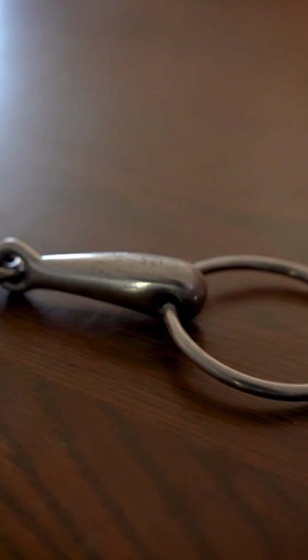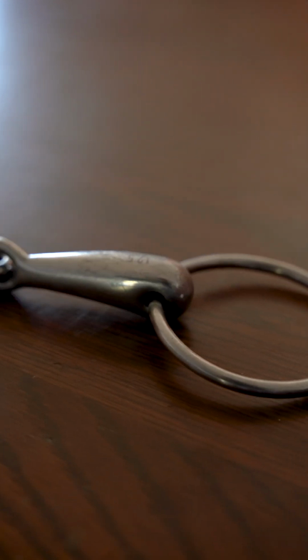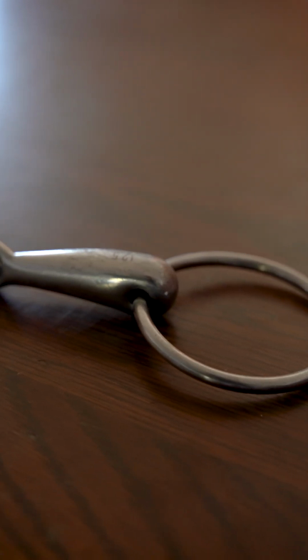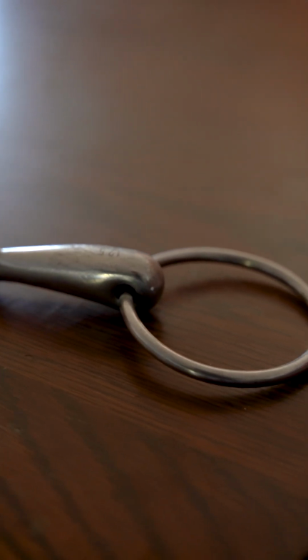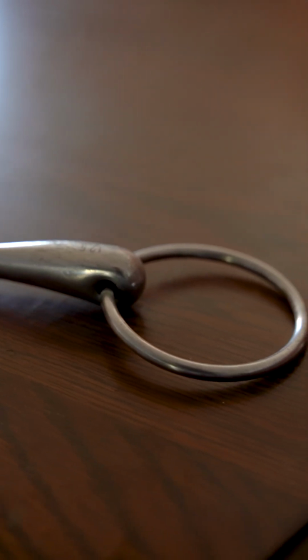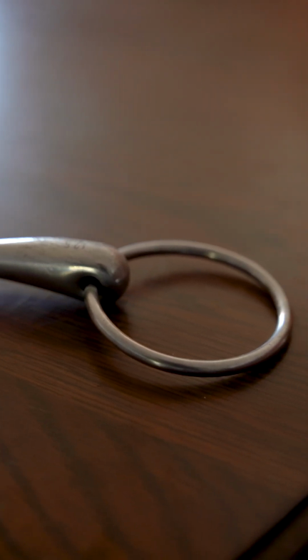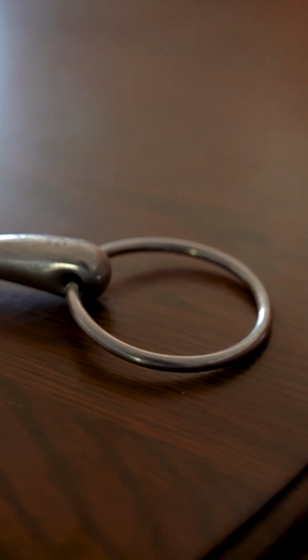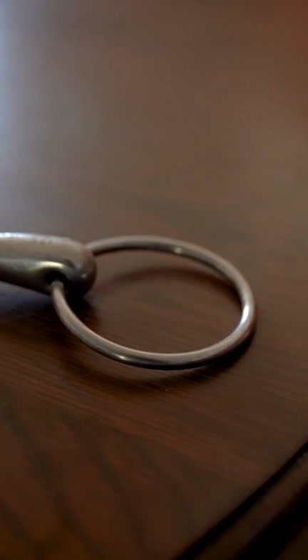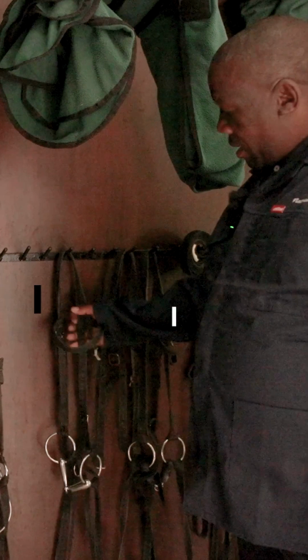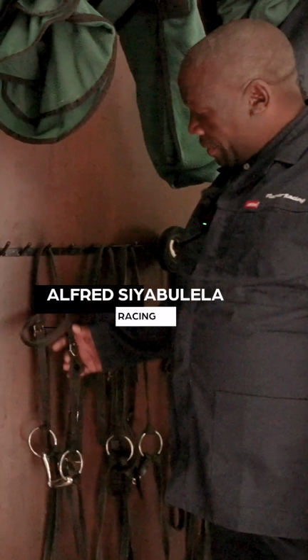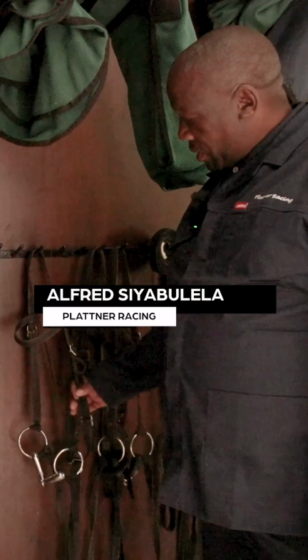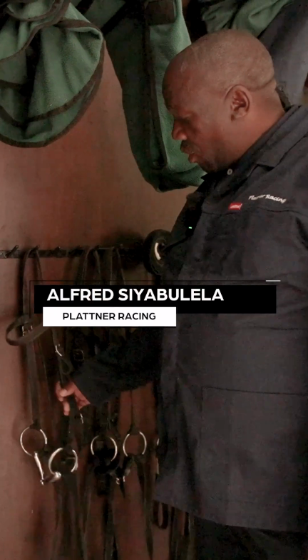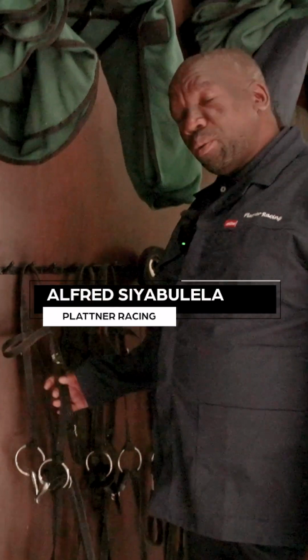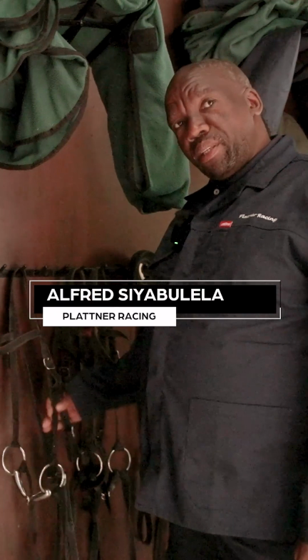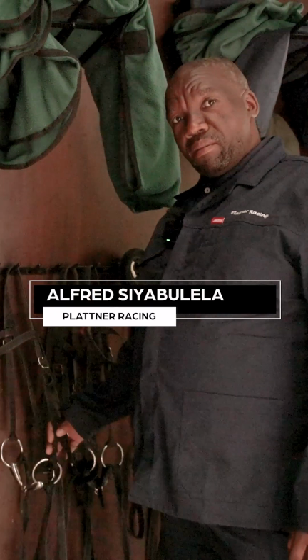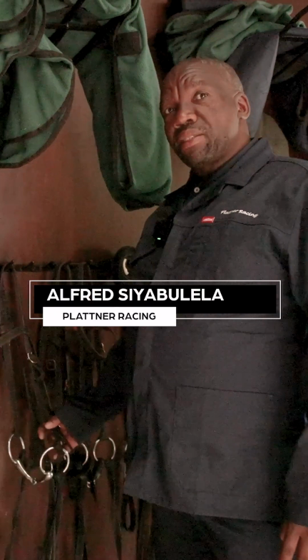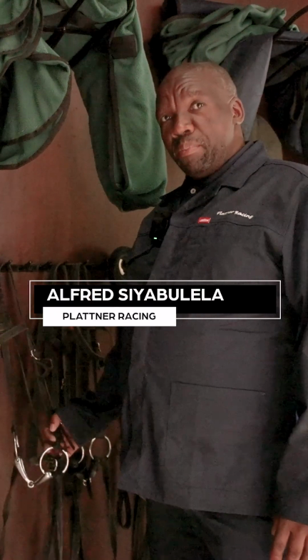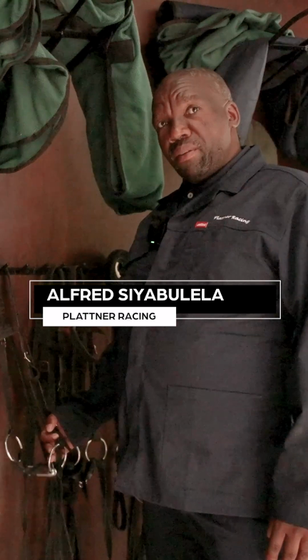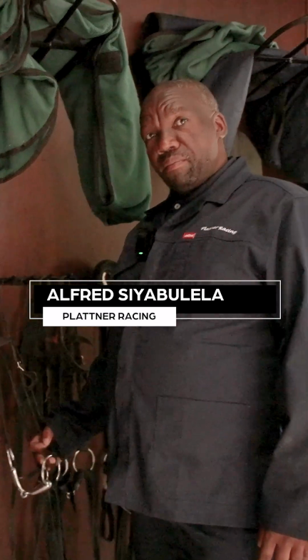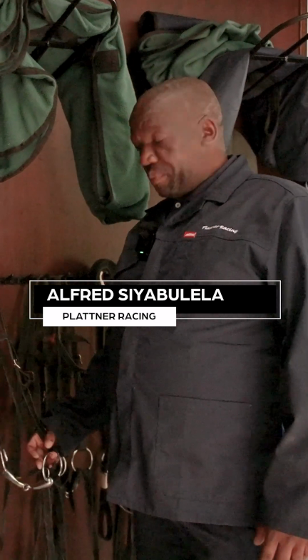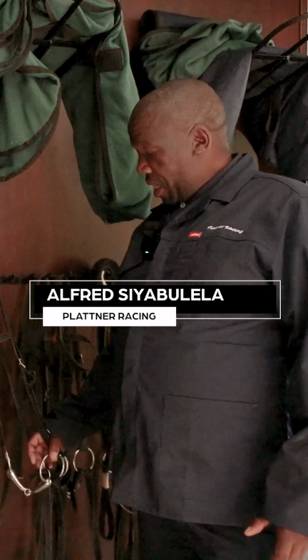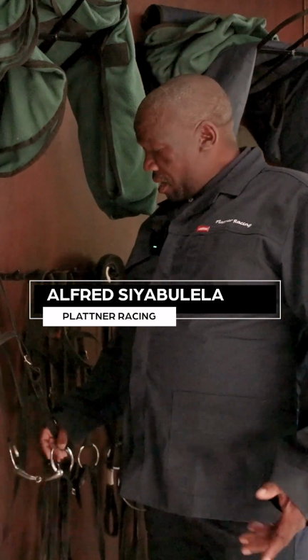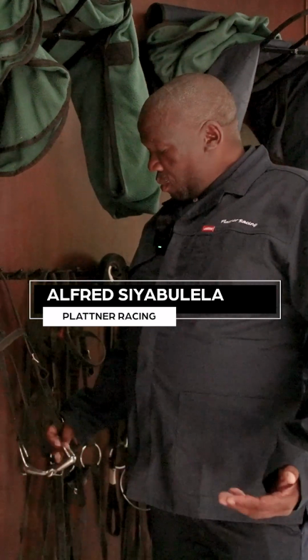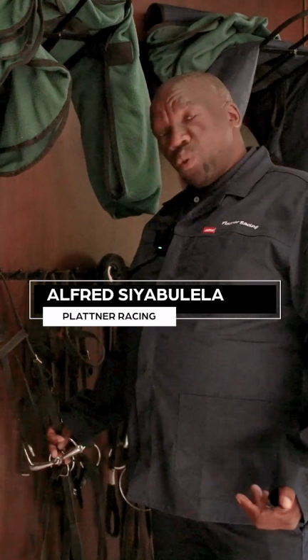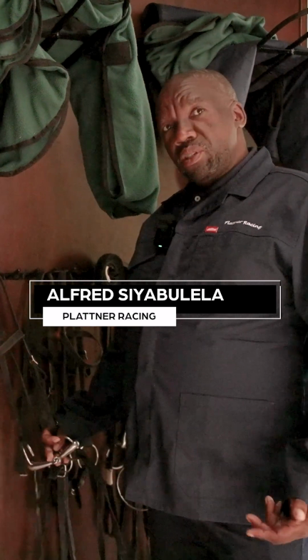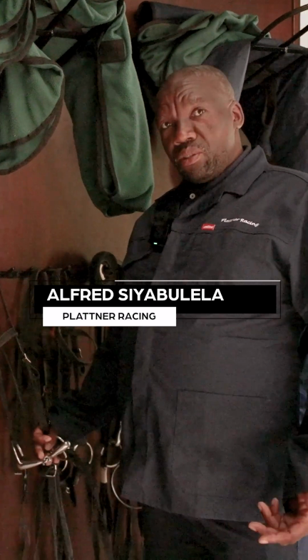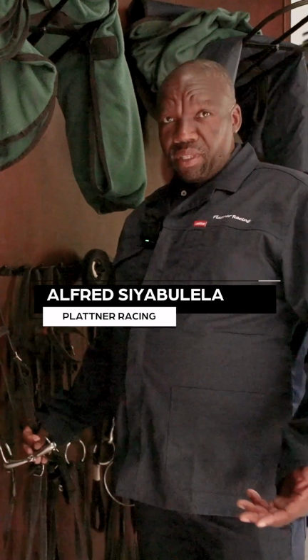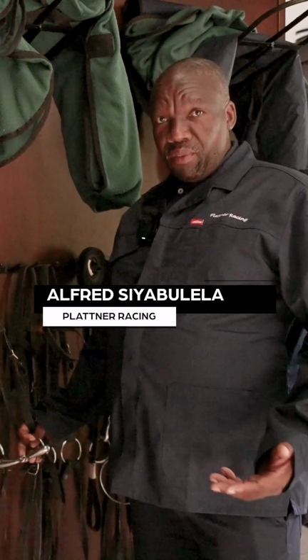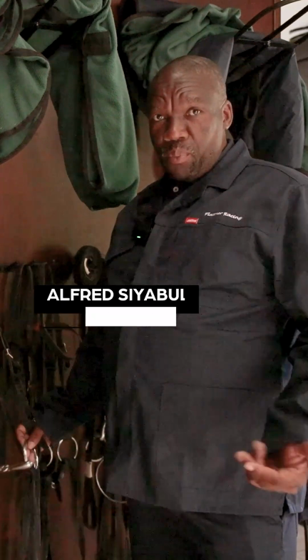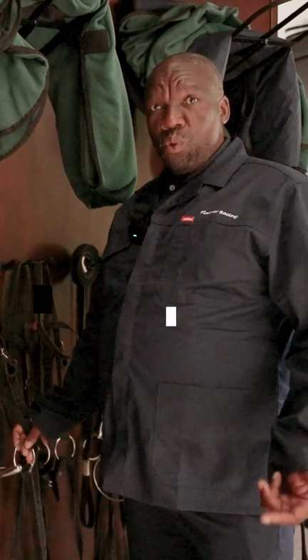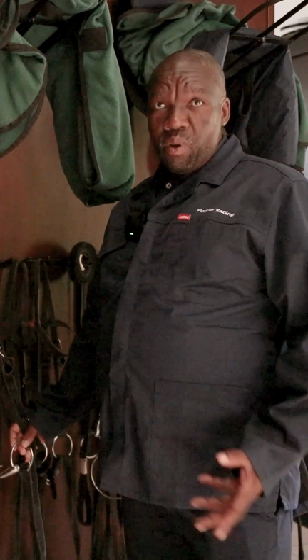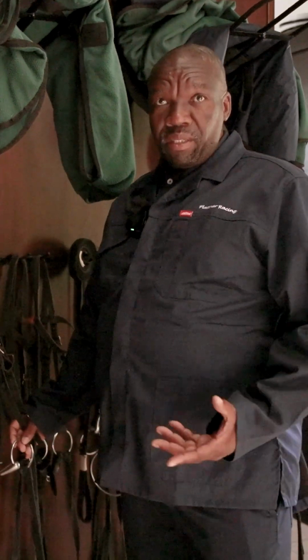And it's very soft for horses. This is a normal bit, a straight bit. The horses are not even sore or whatever.